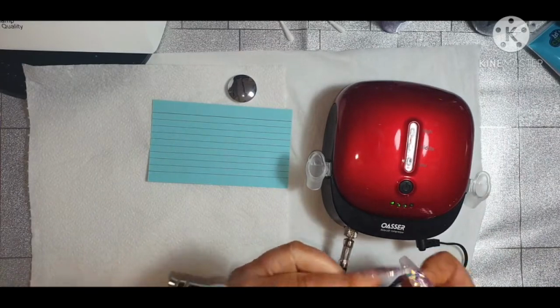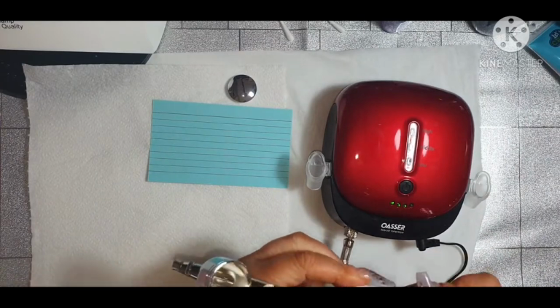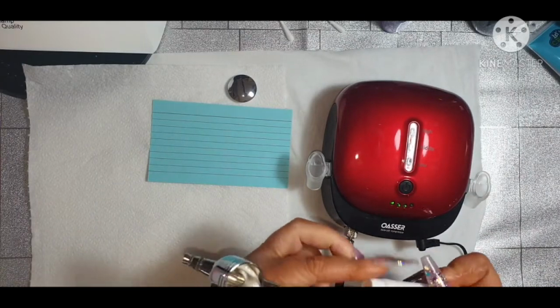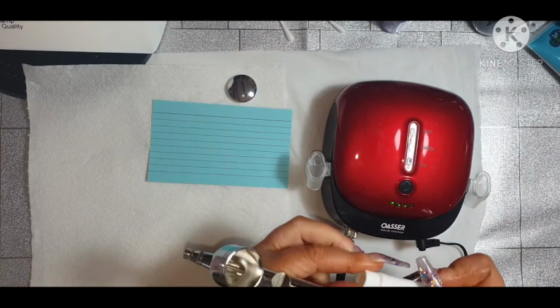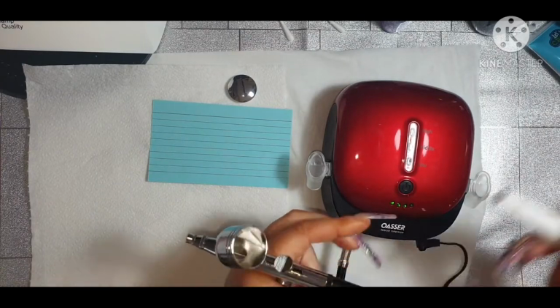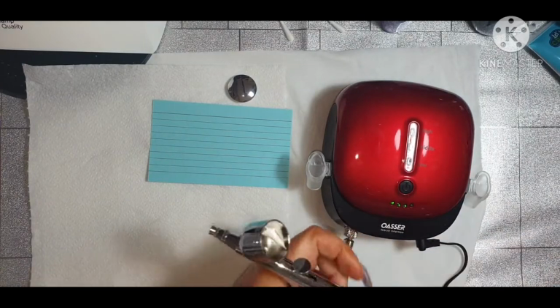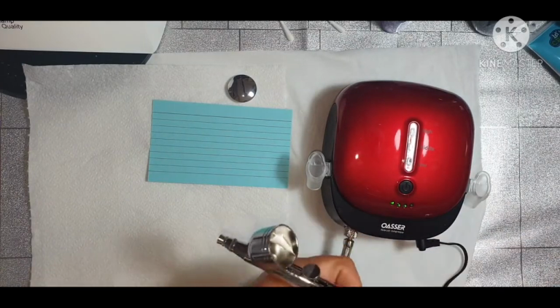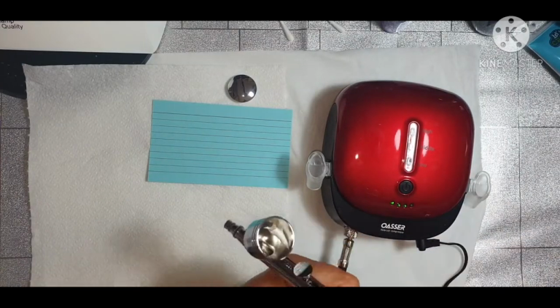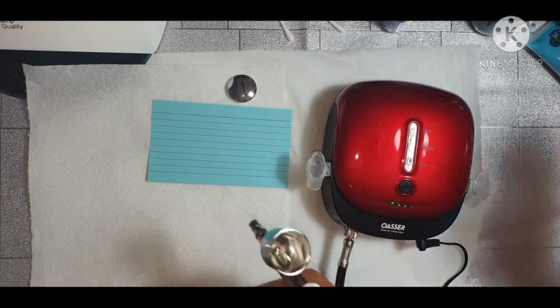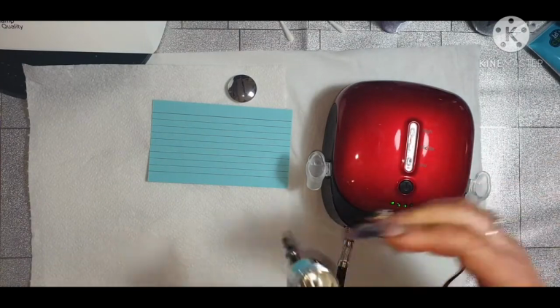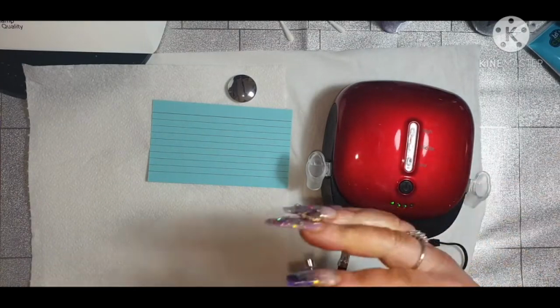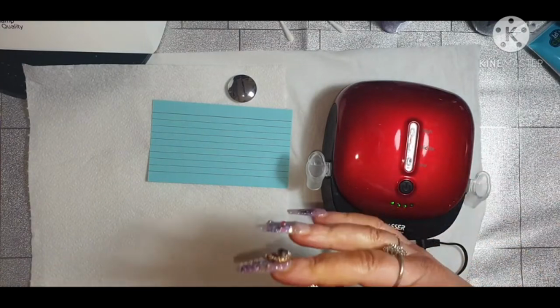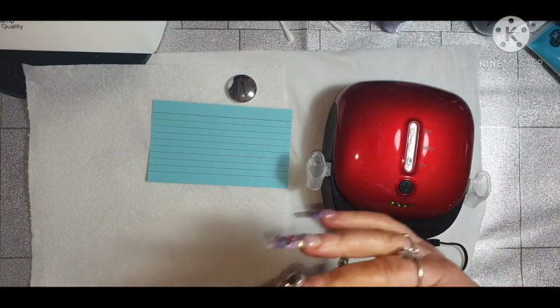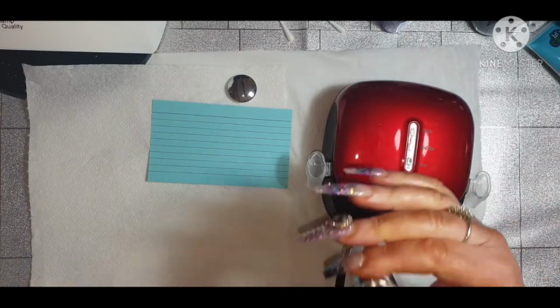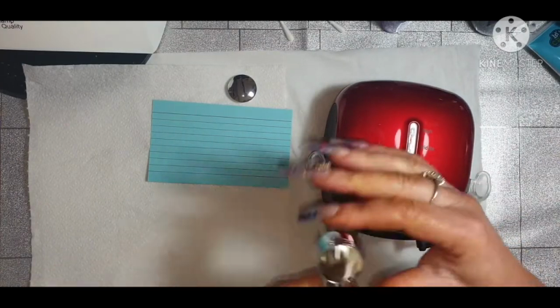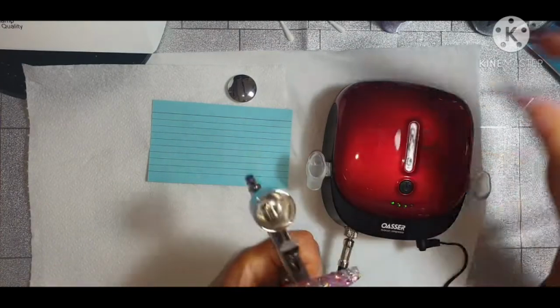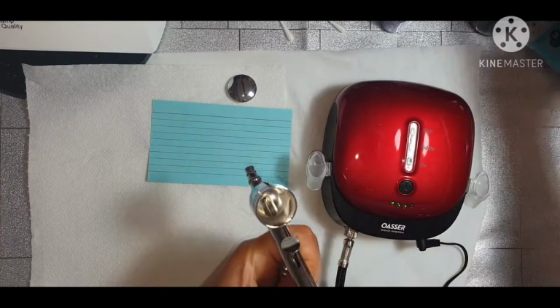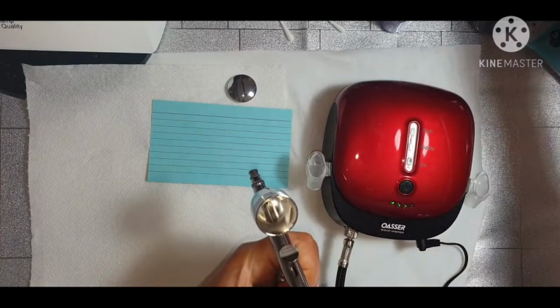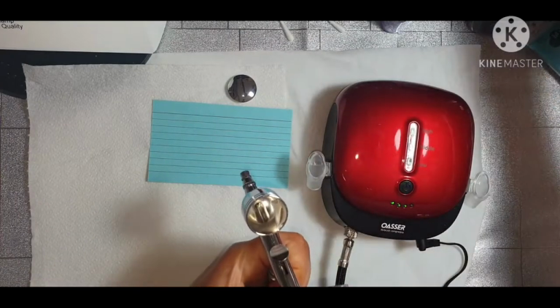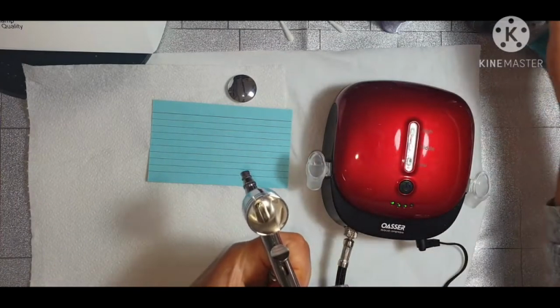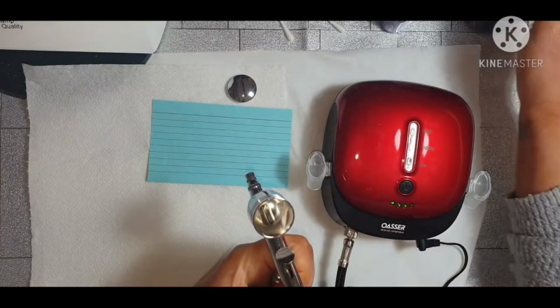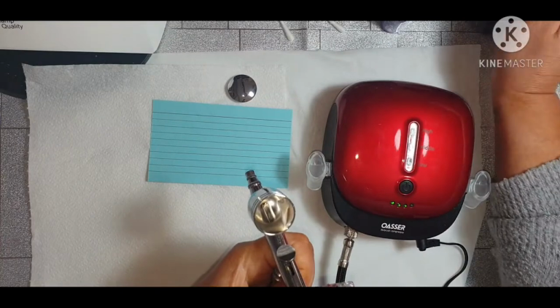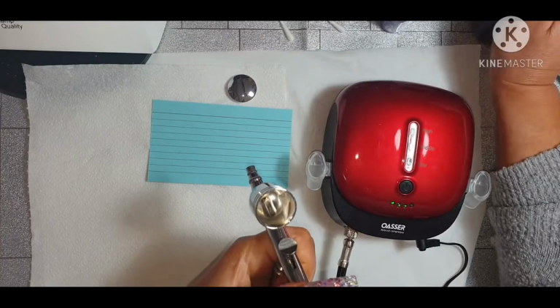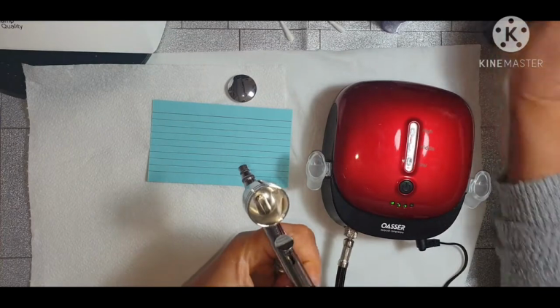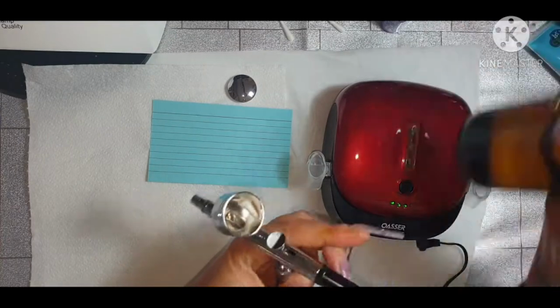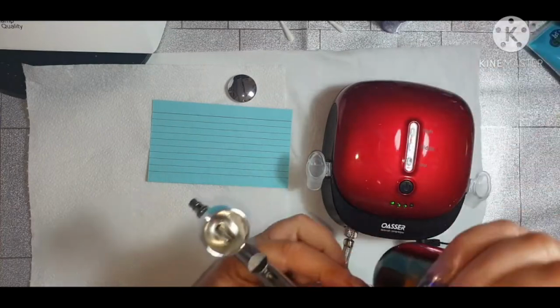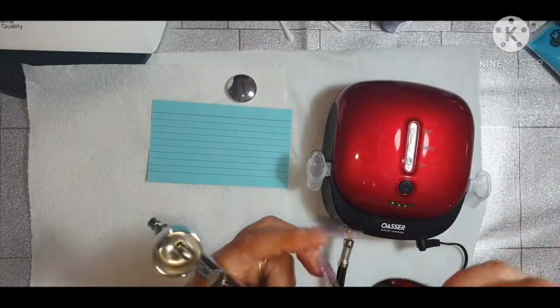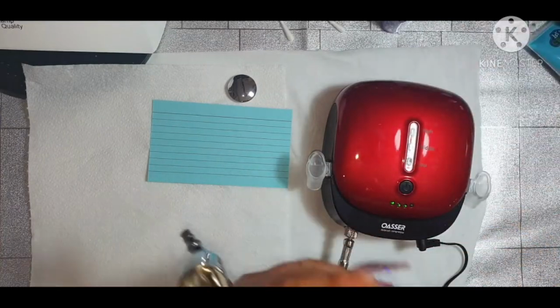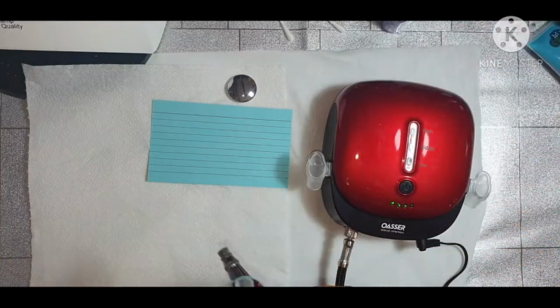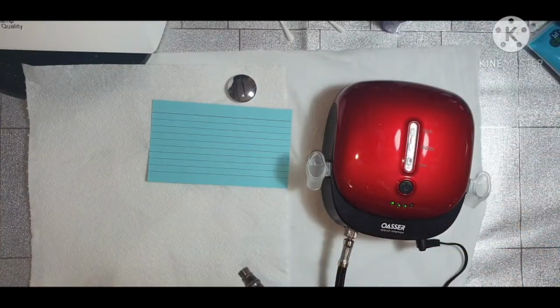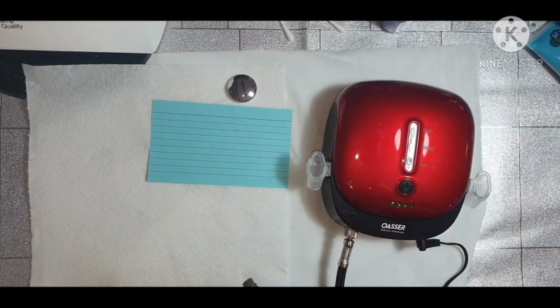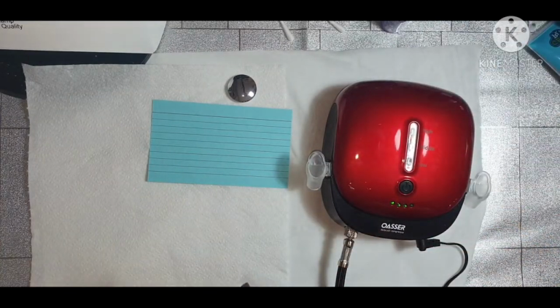I'm going to put in - I think it's a one to two ratio by the instructions.